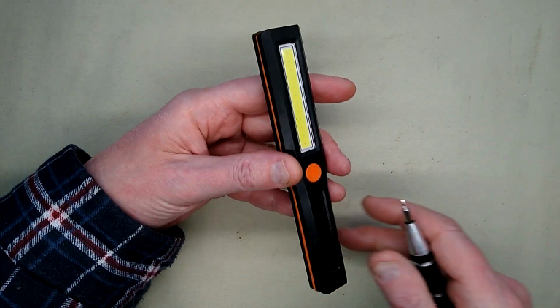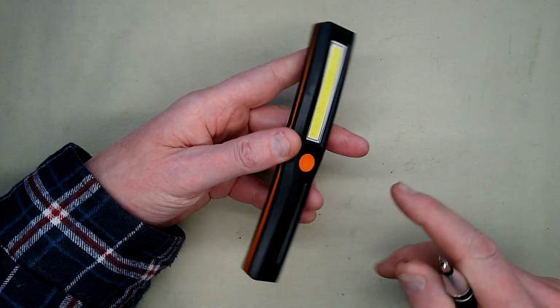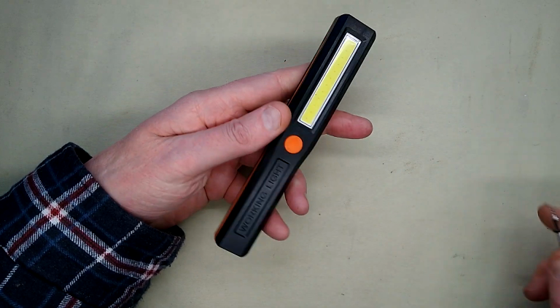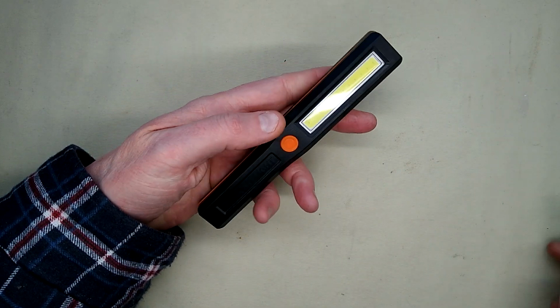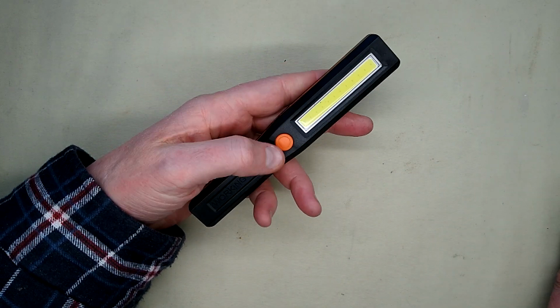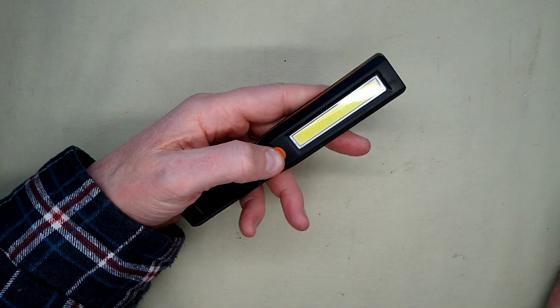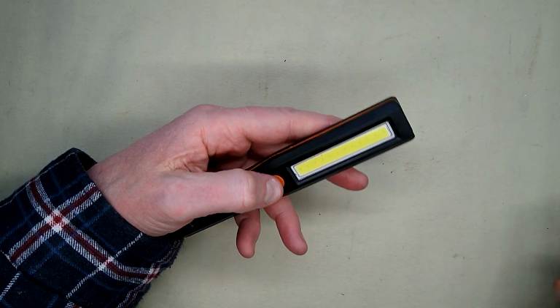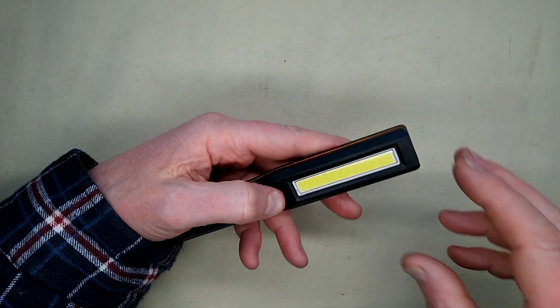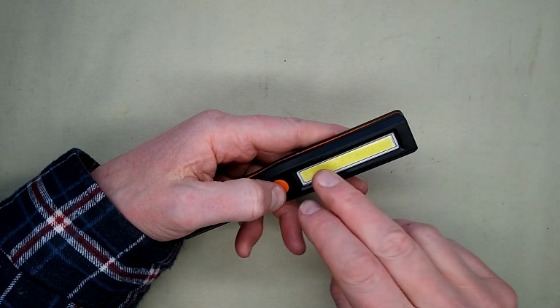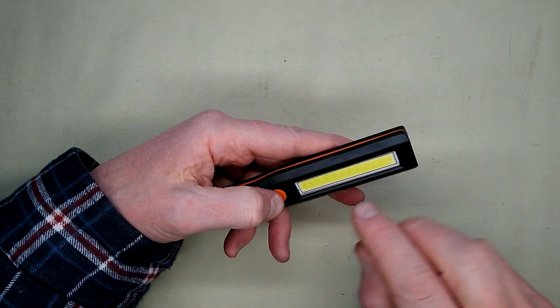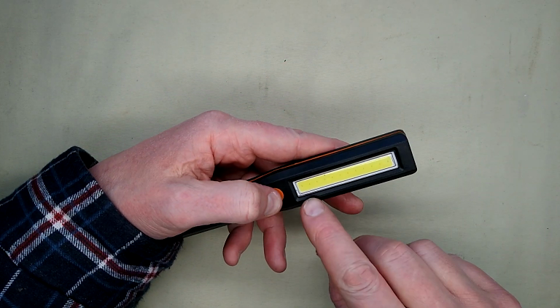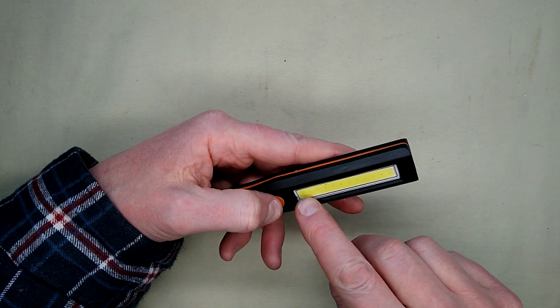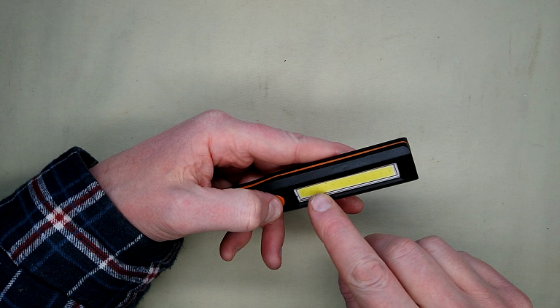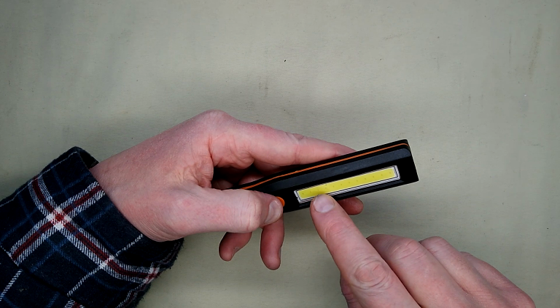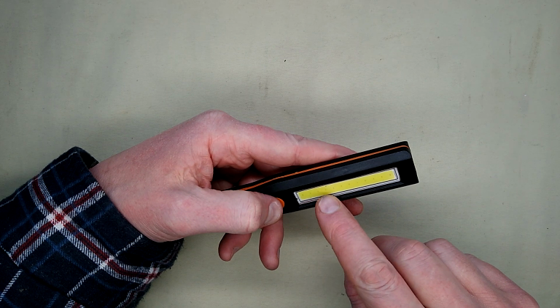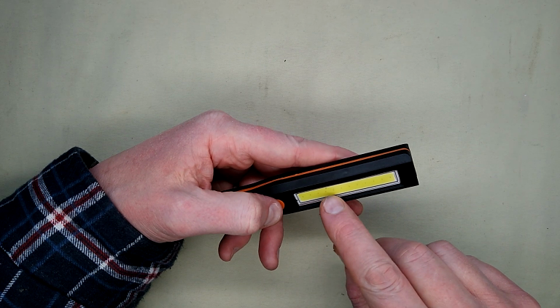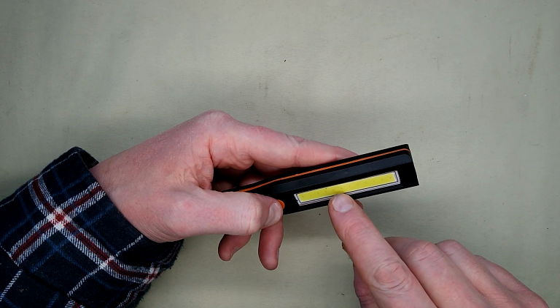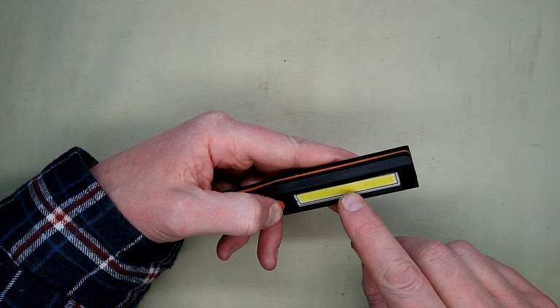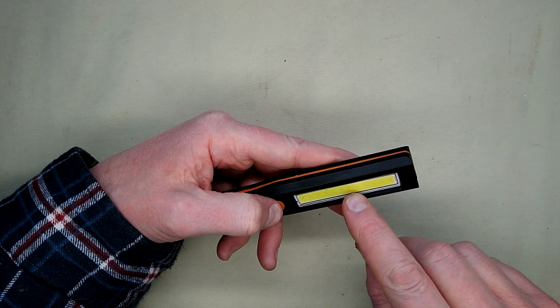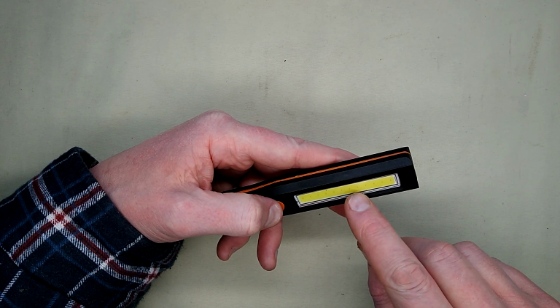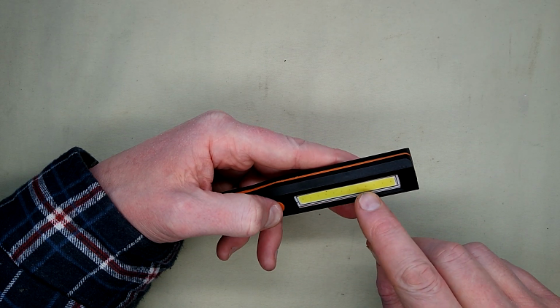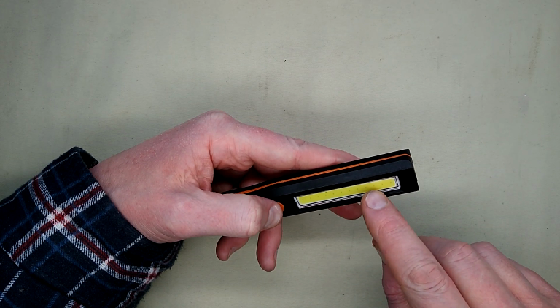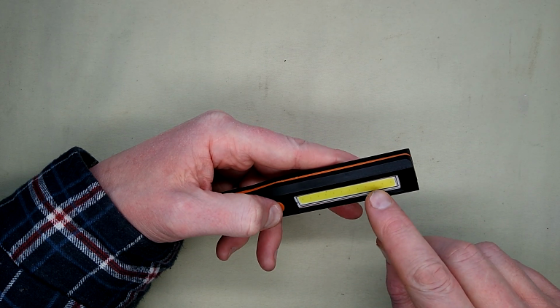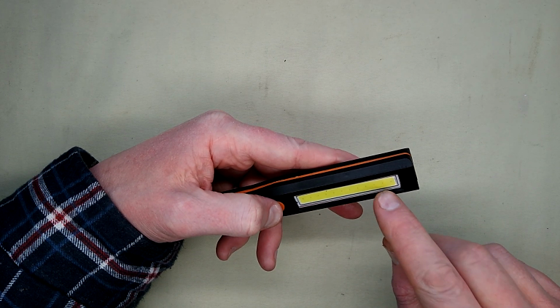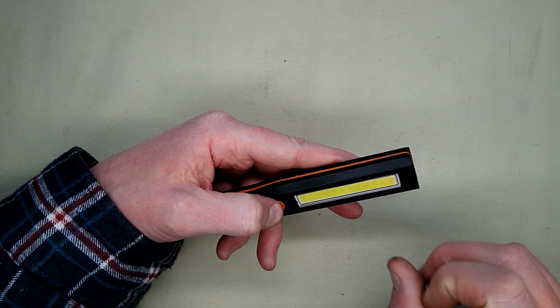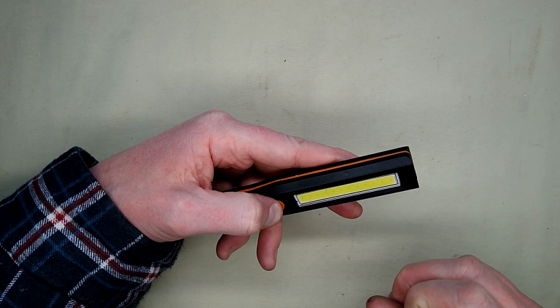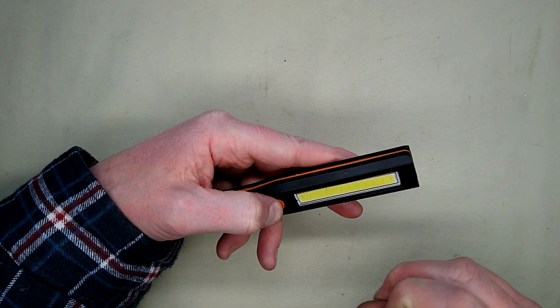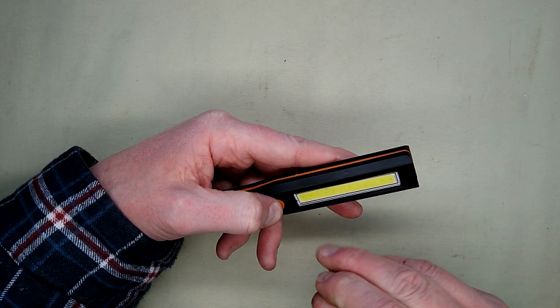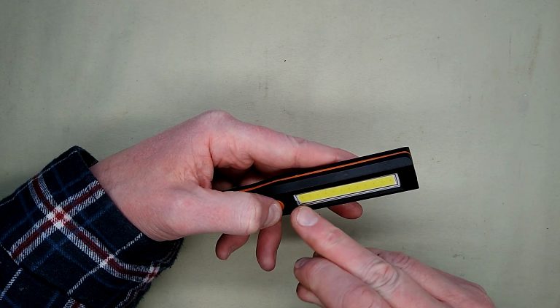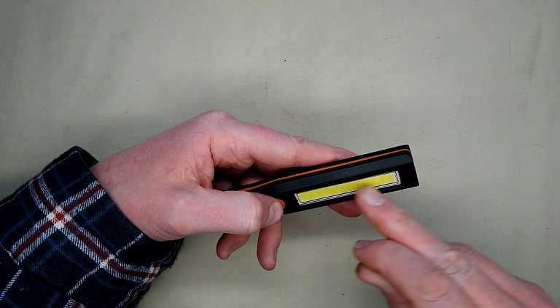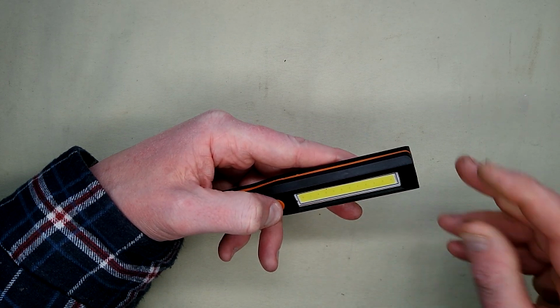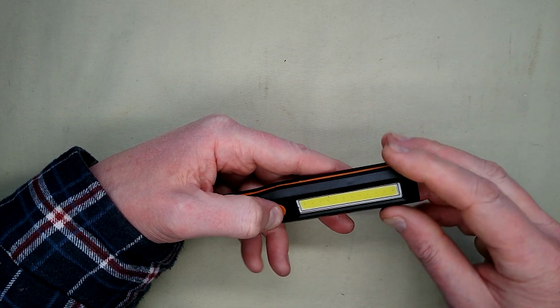This is a classic little COB light. It's got twelve LEDs in it.